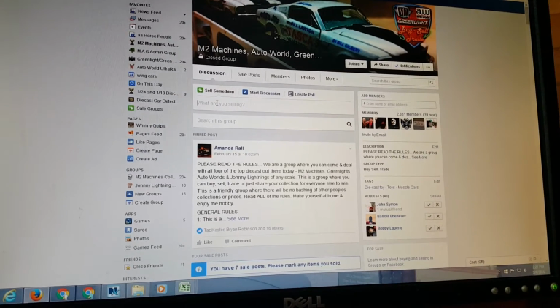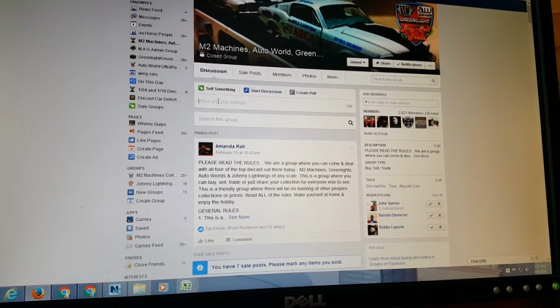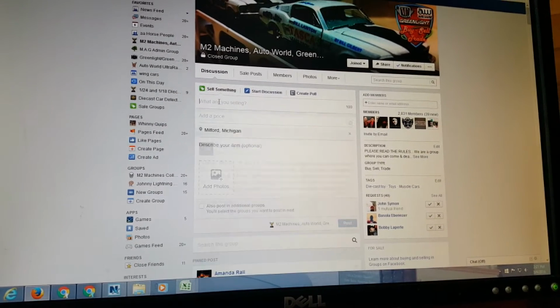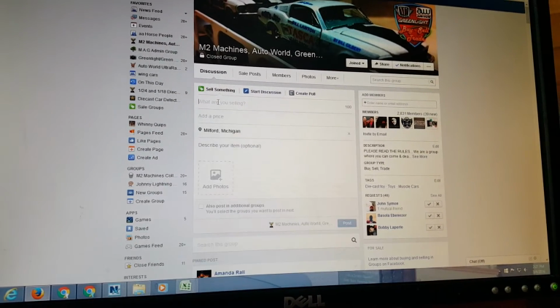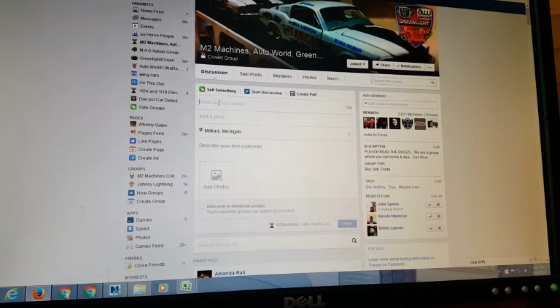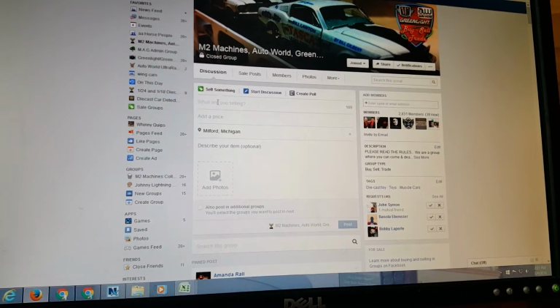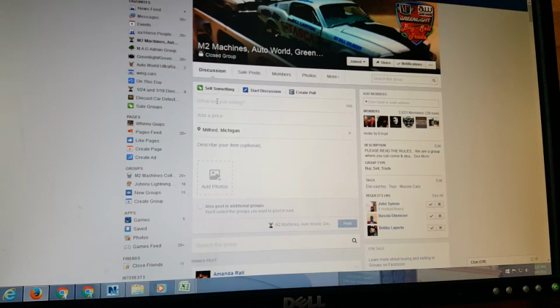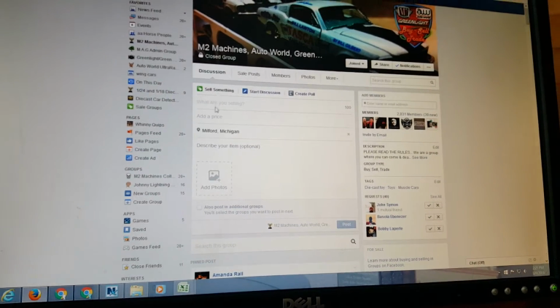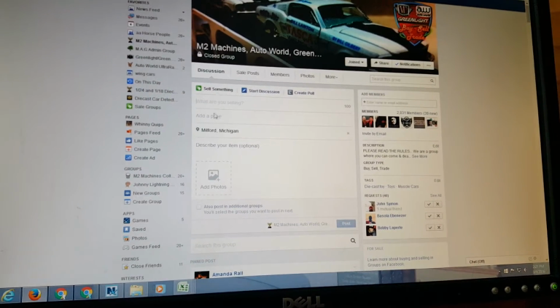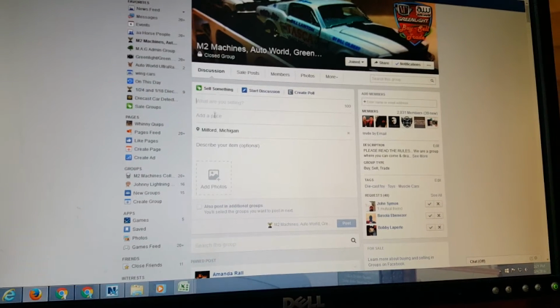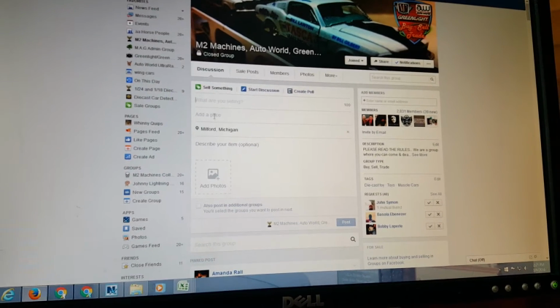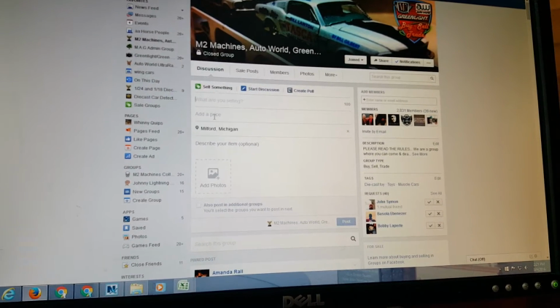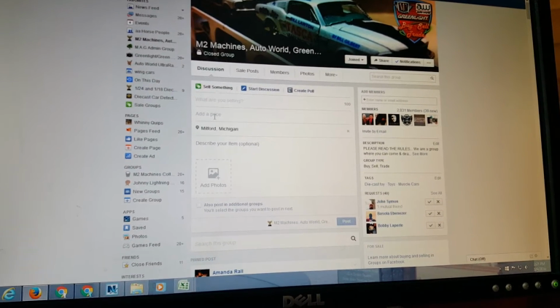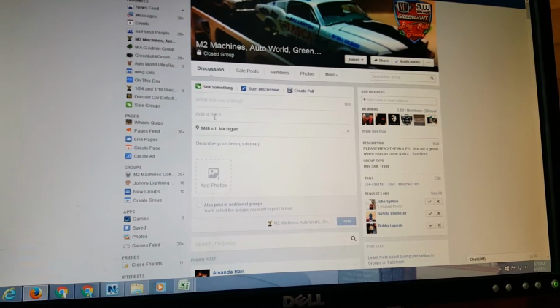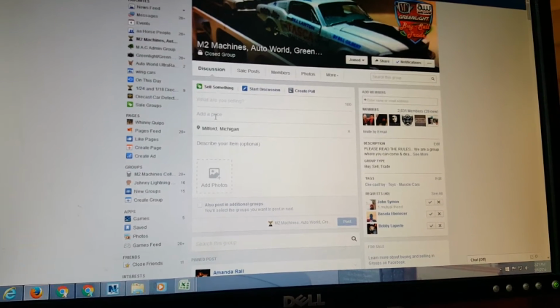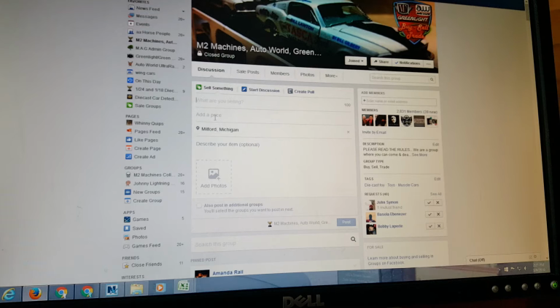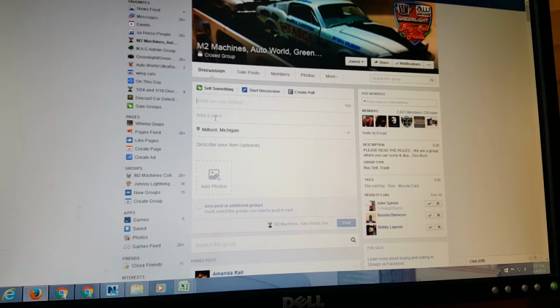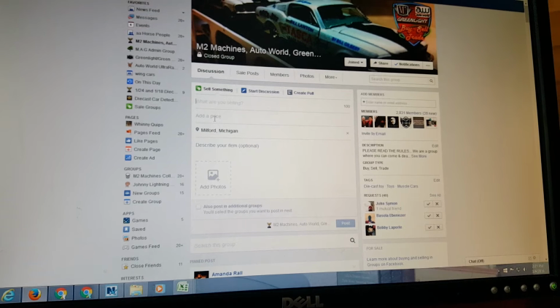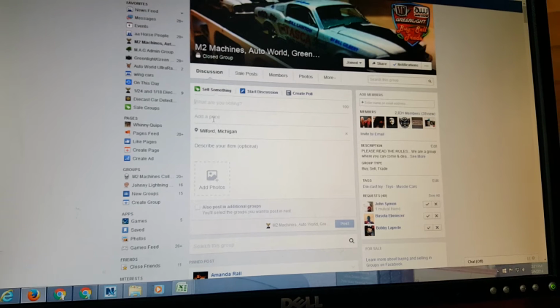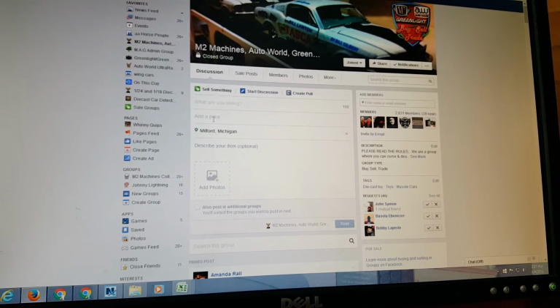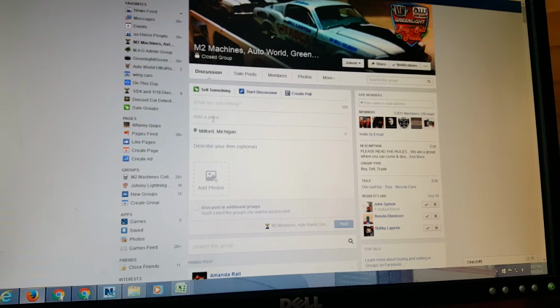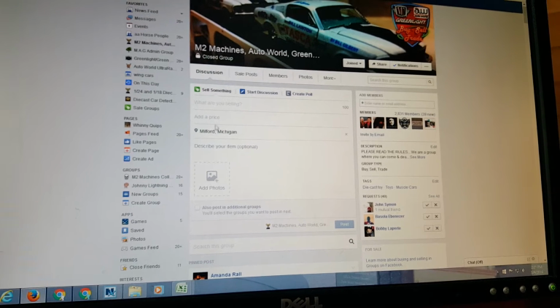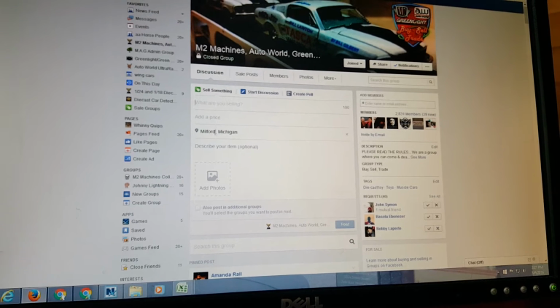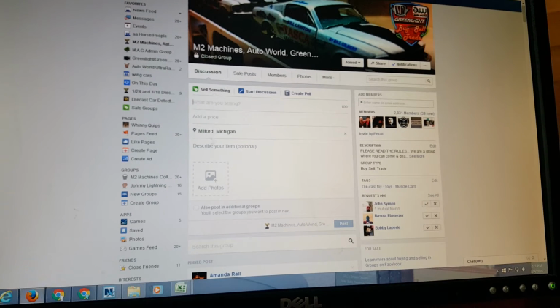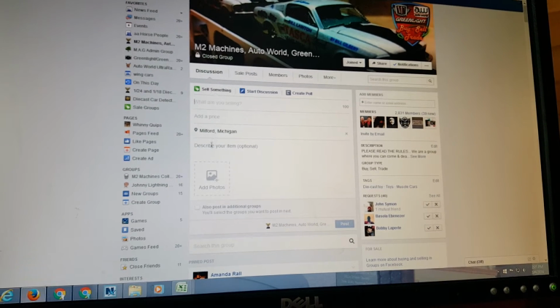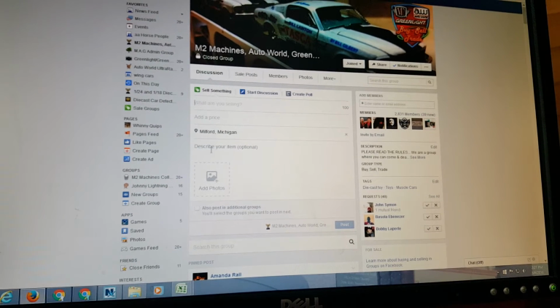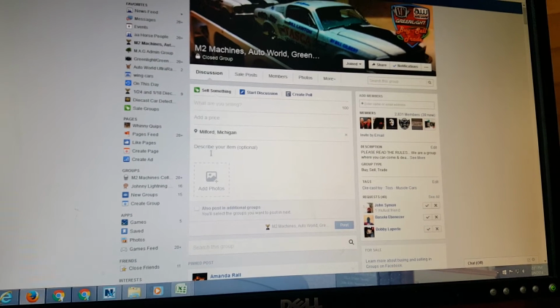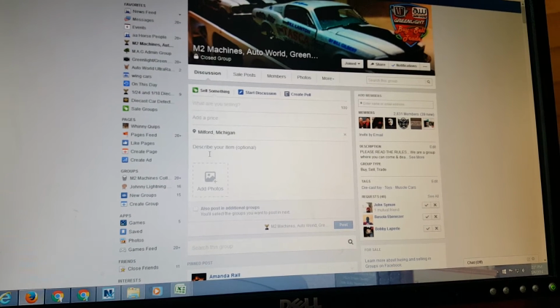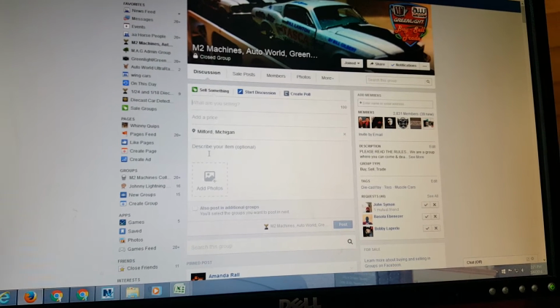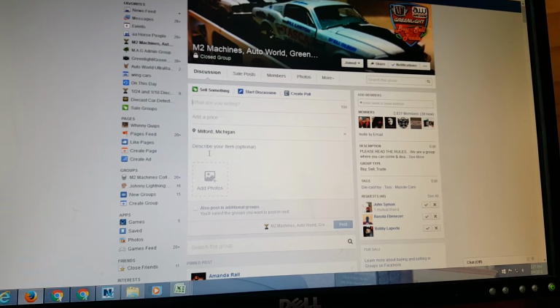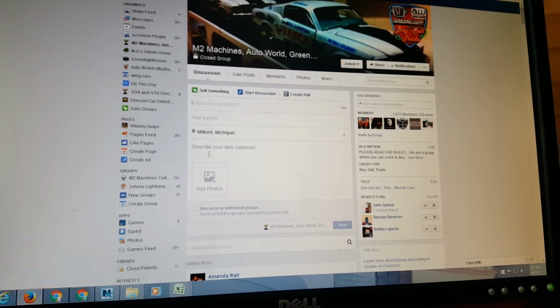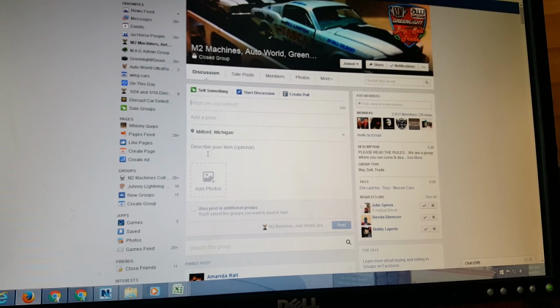When you click in here, it gives you your options to sell — add price, pictures, etc.